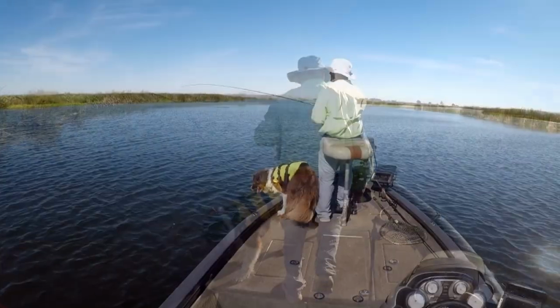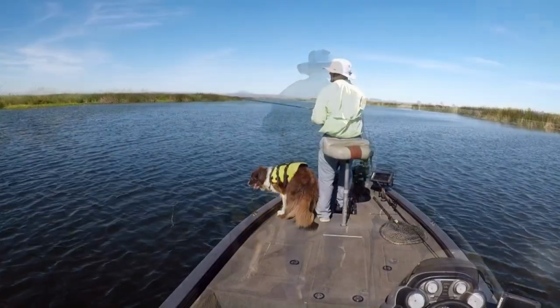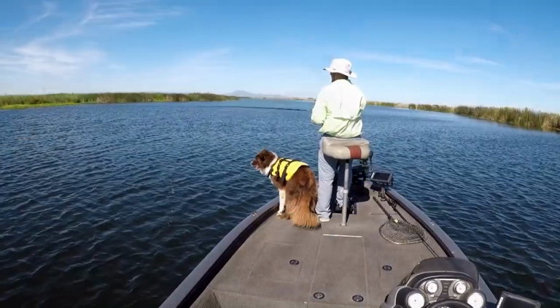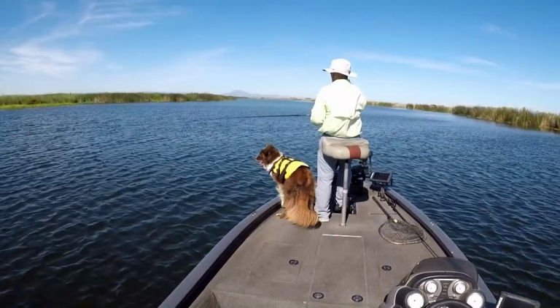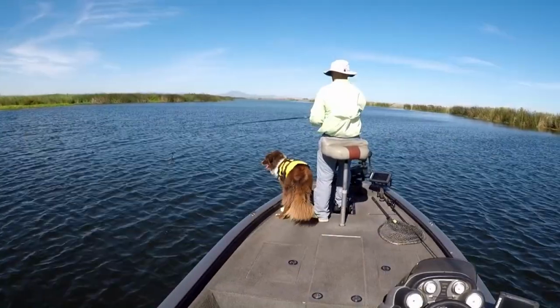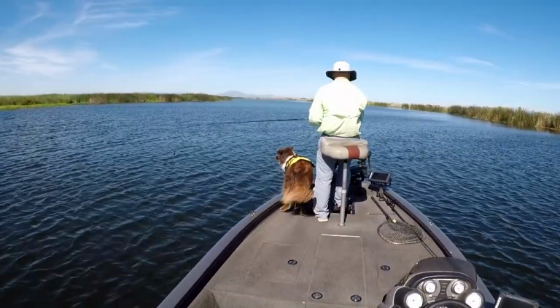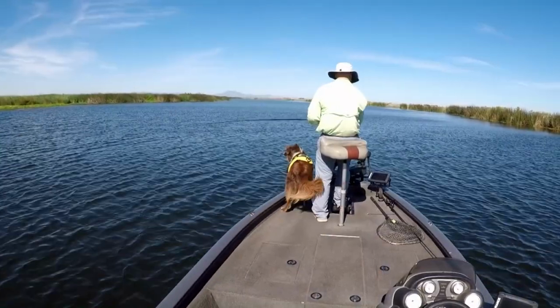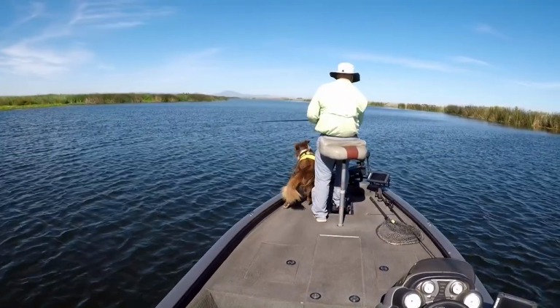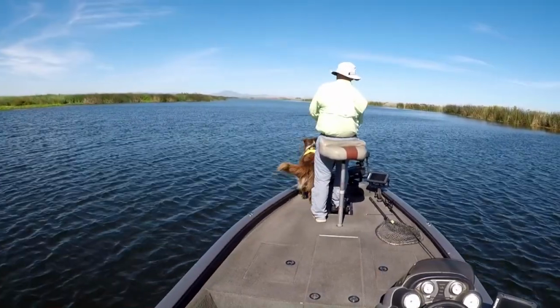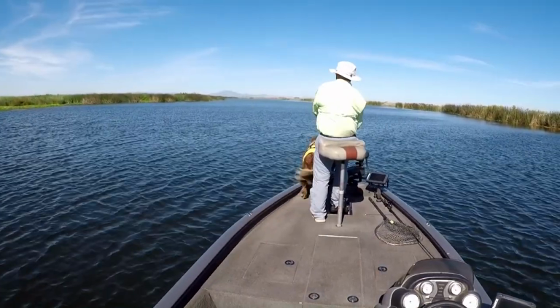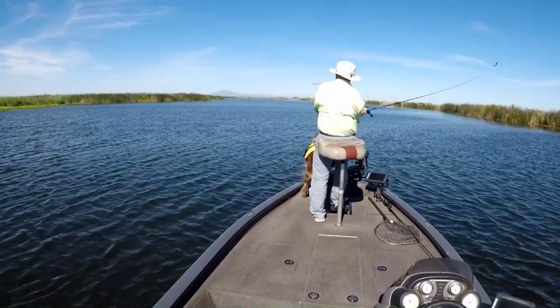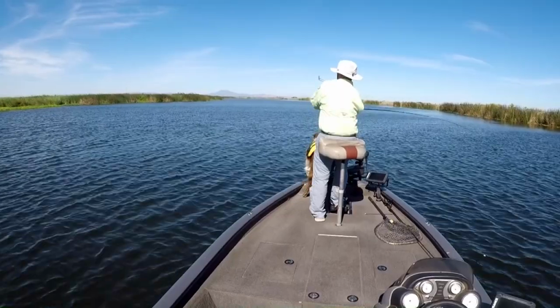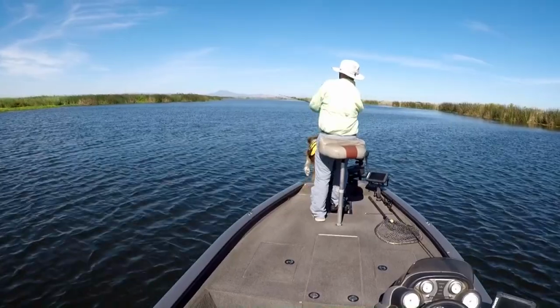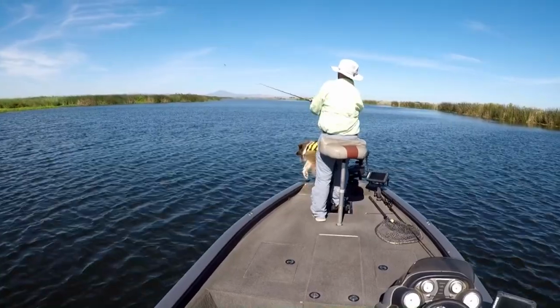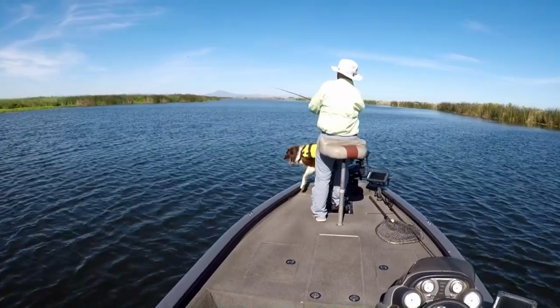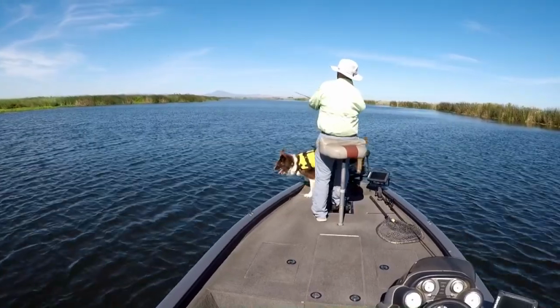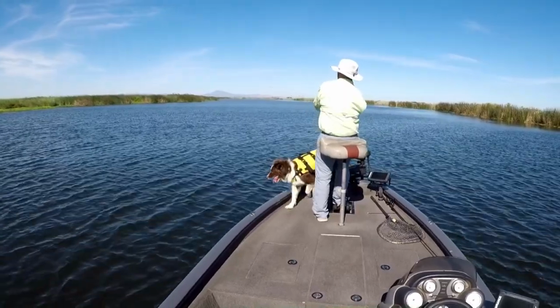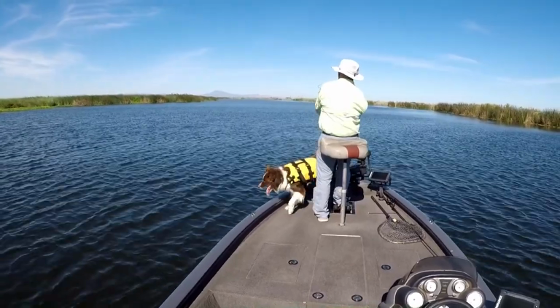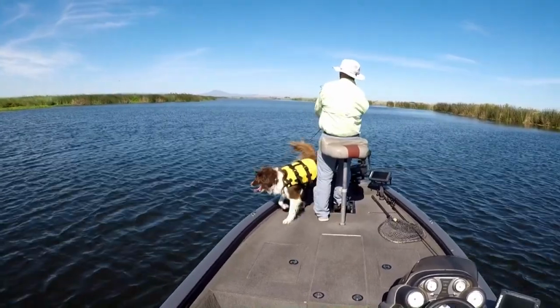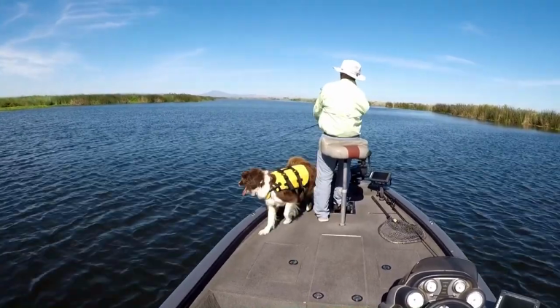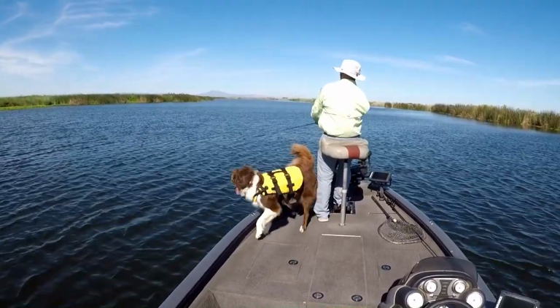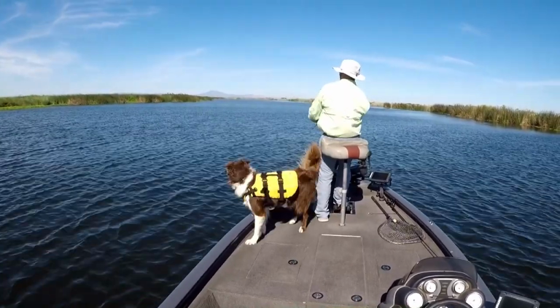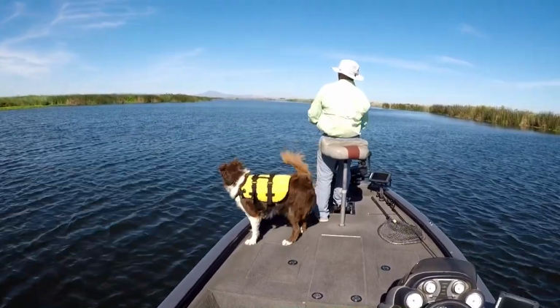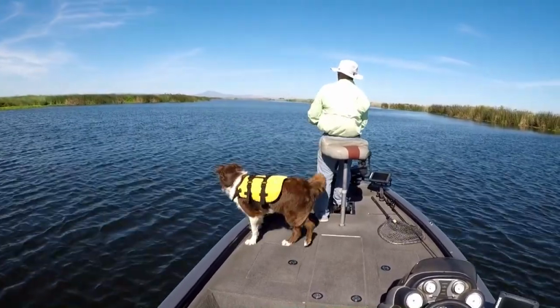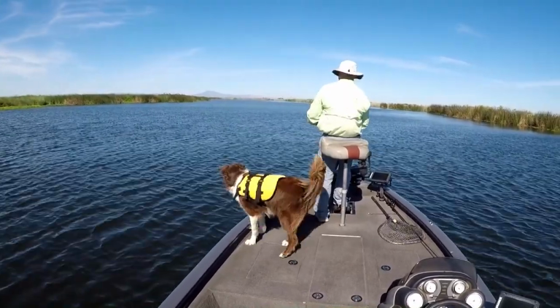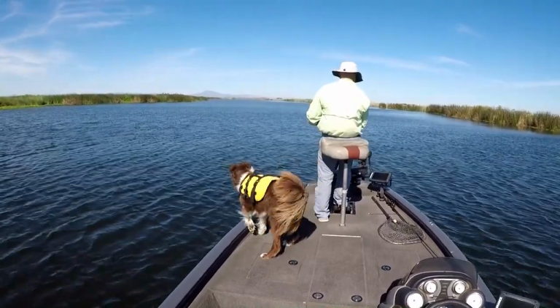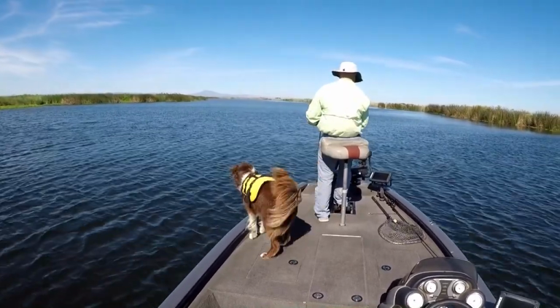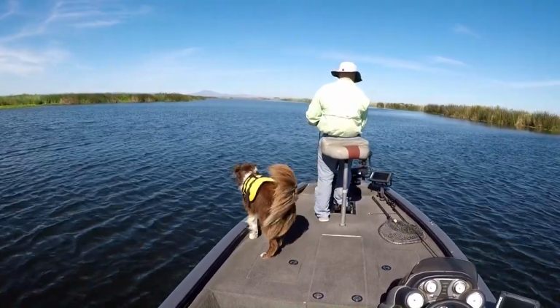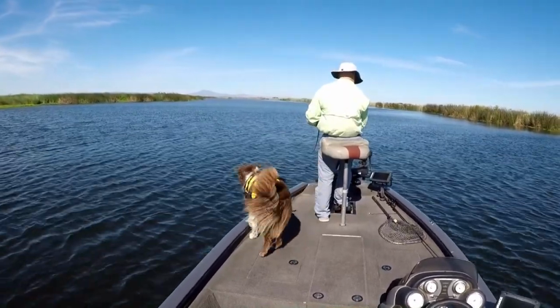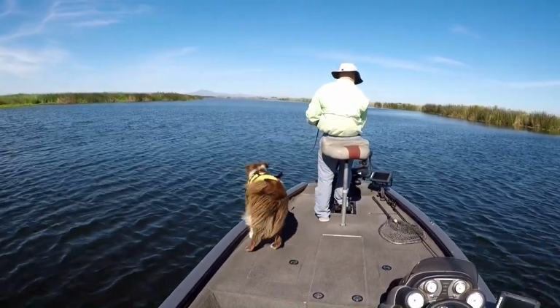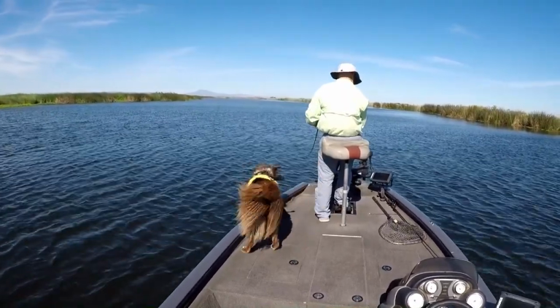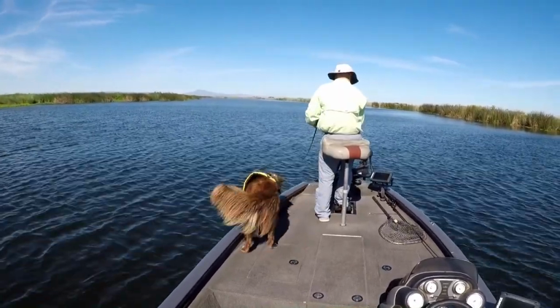Later in the morning when the wind picks up I'll switch from a swim jig to a chowder bait. That gets them too.